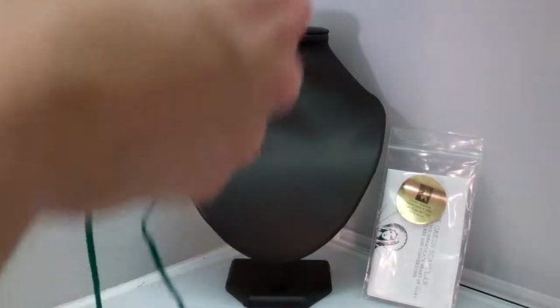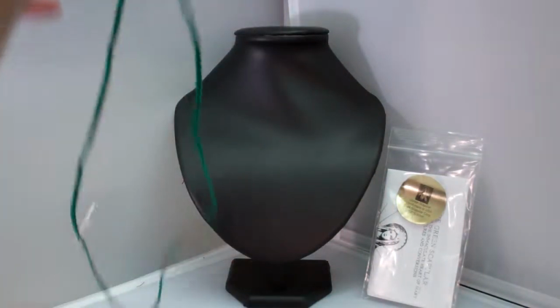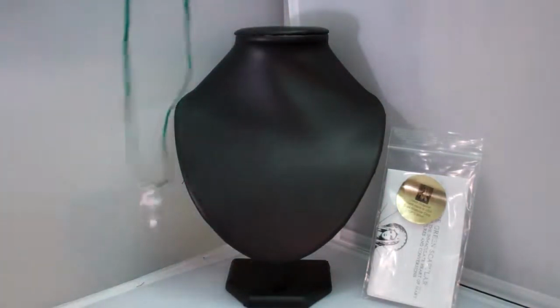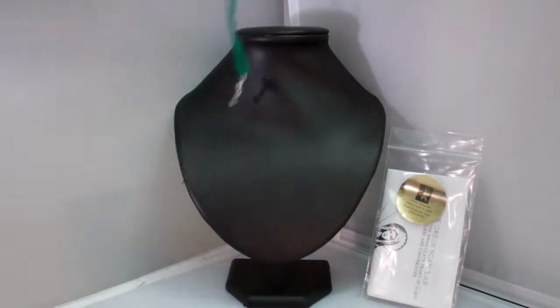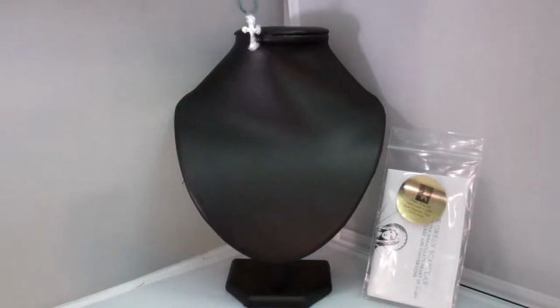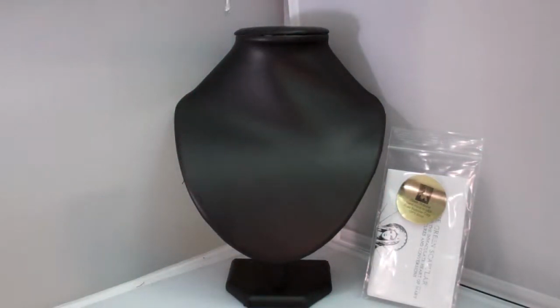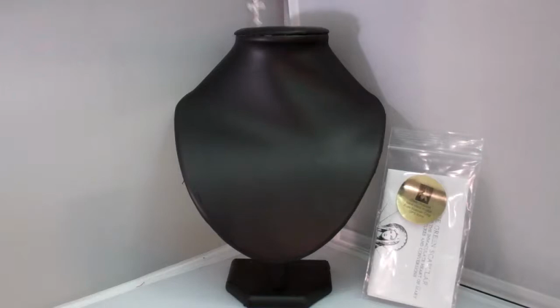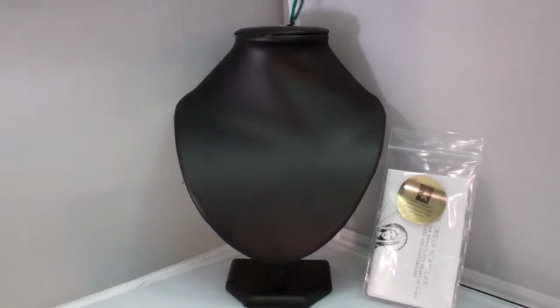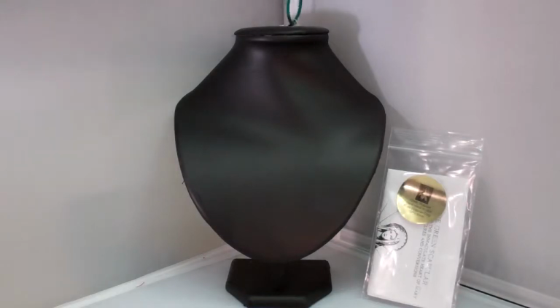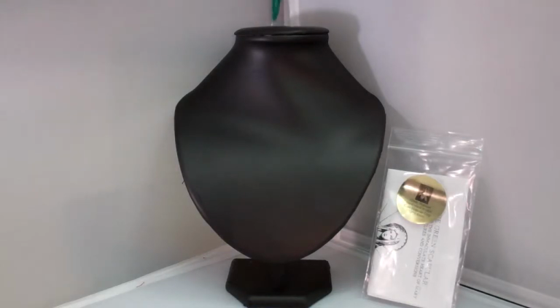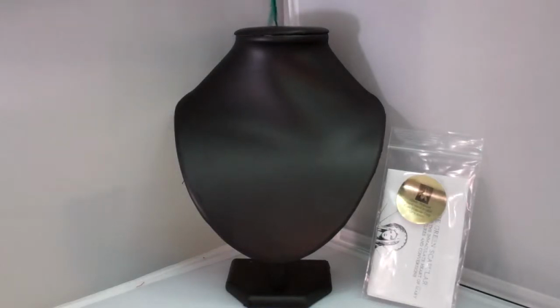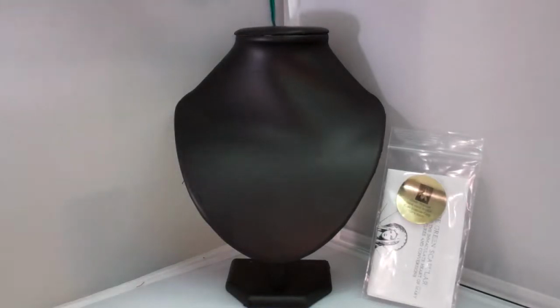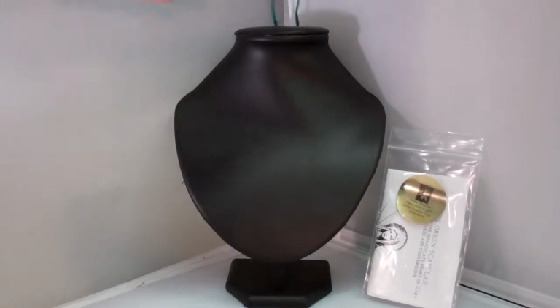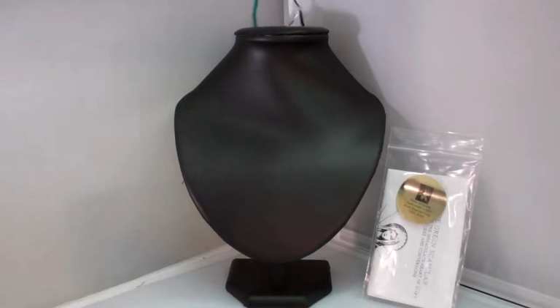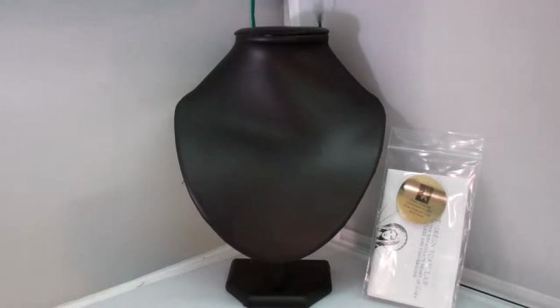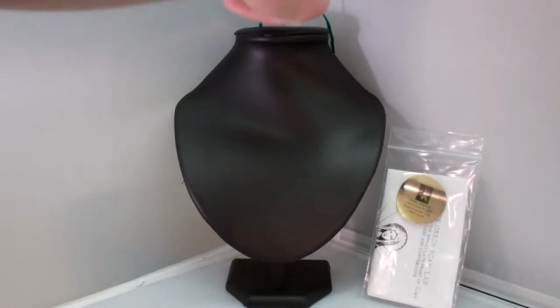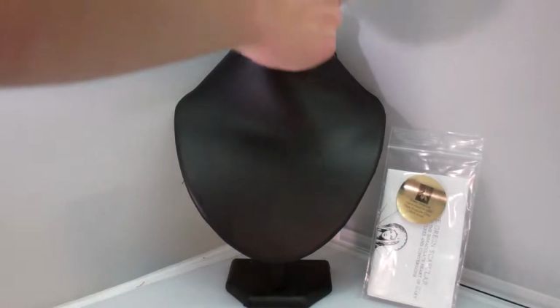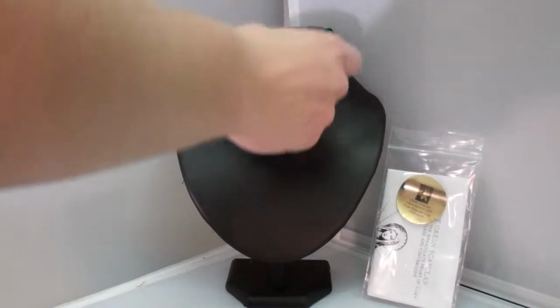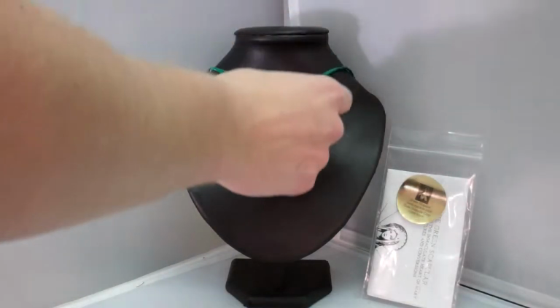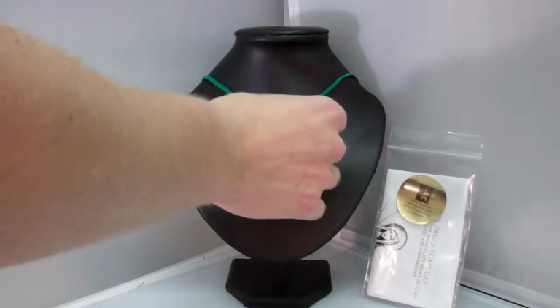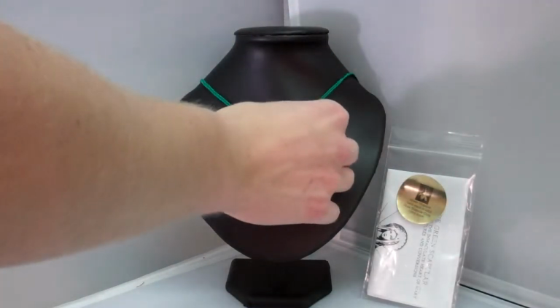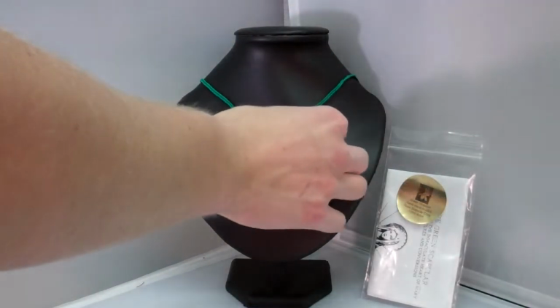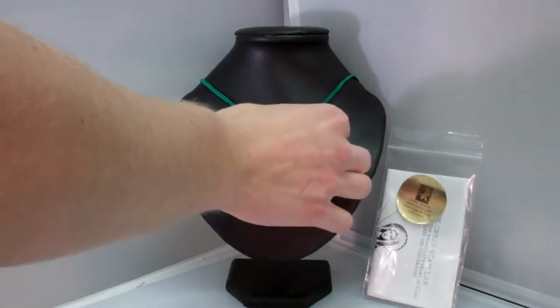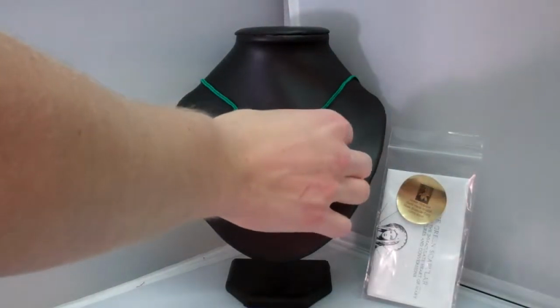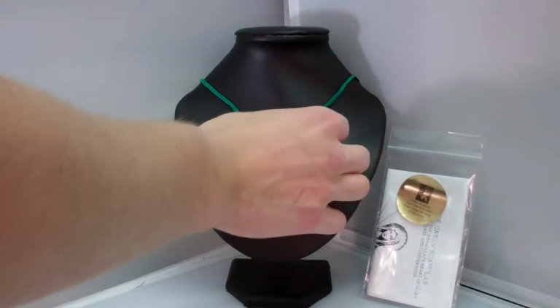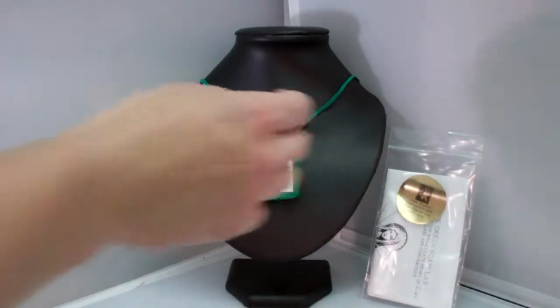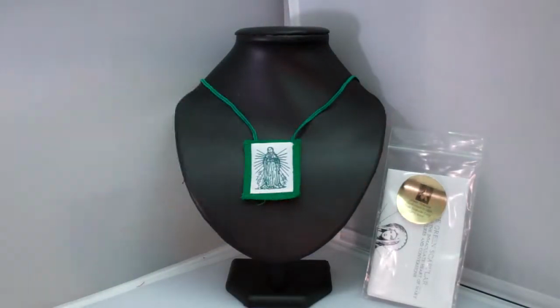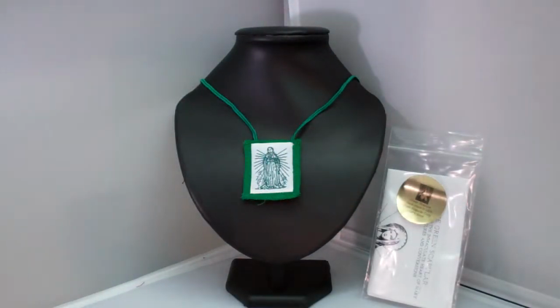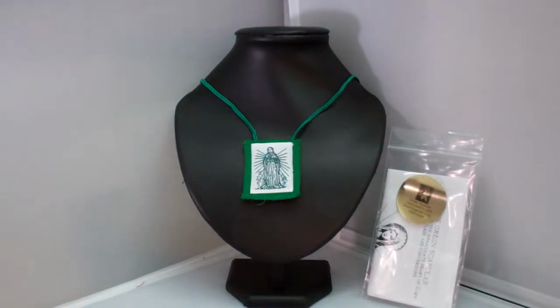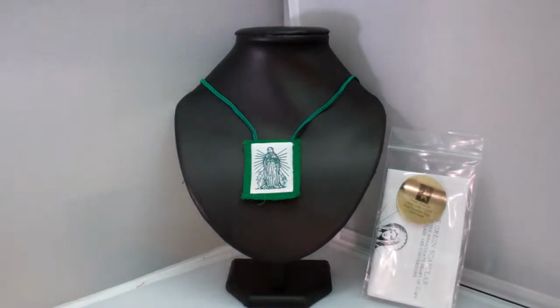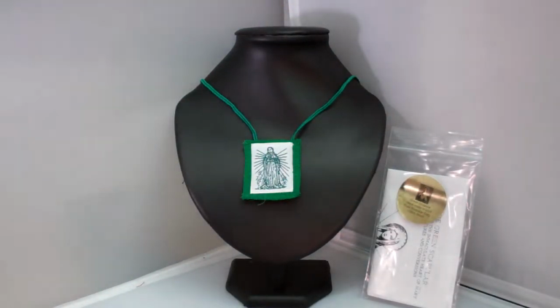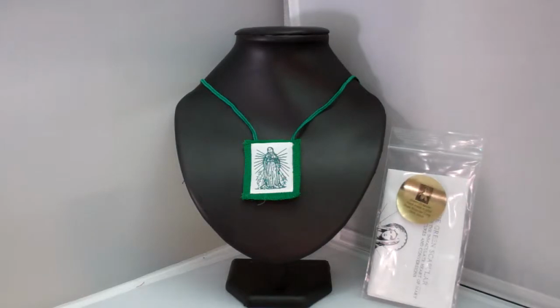But unlike other scapulars, you don't actually have to wear this one. You just have to have it present.